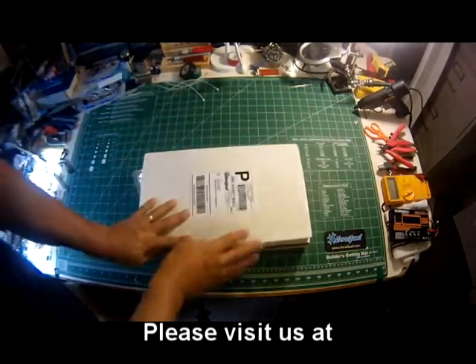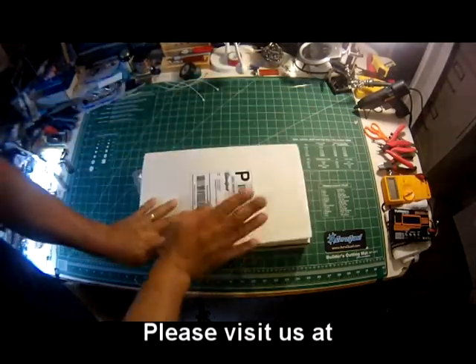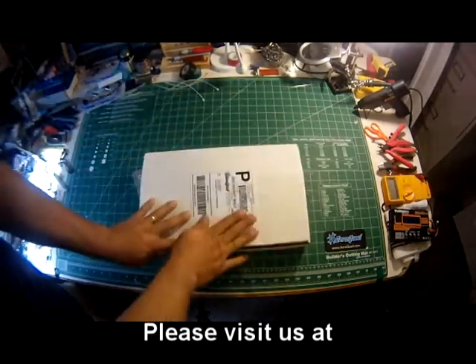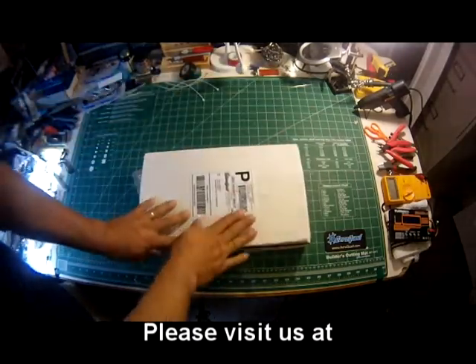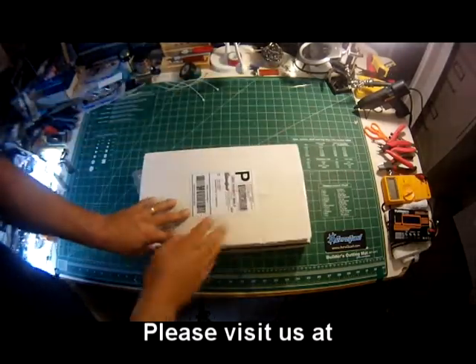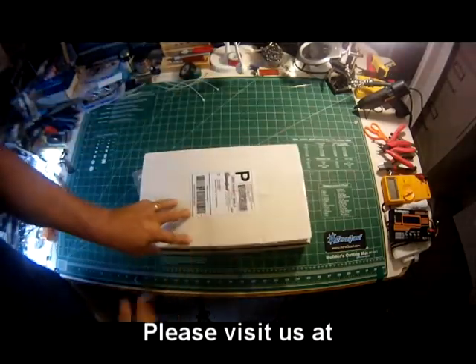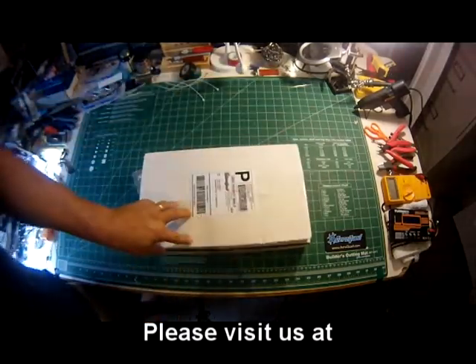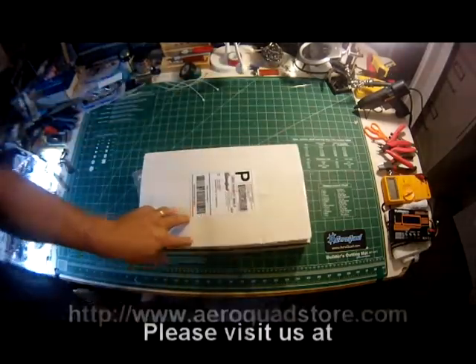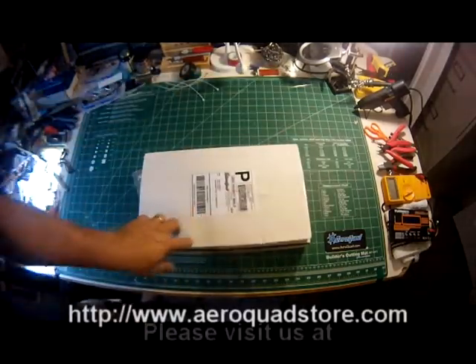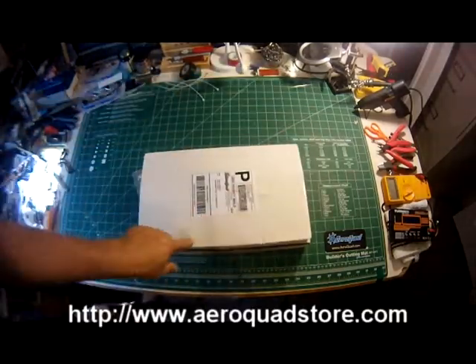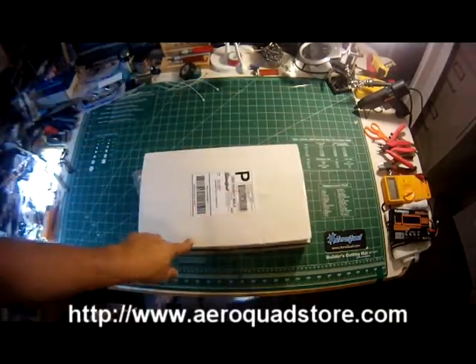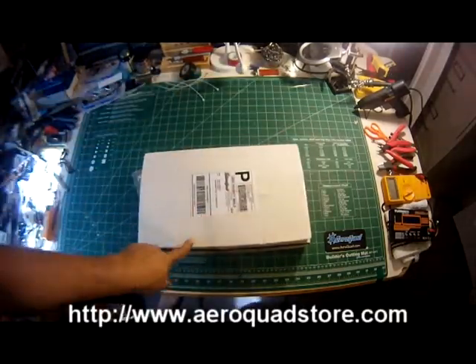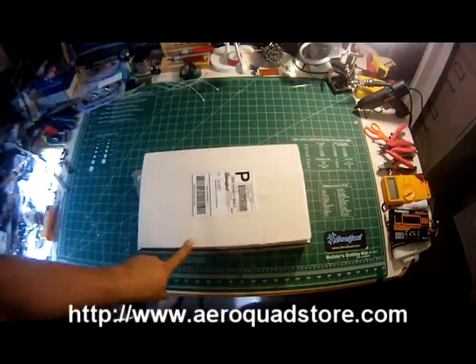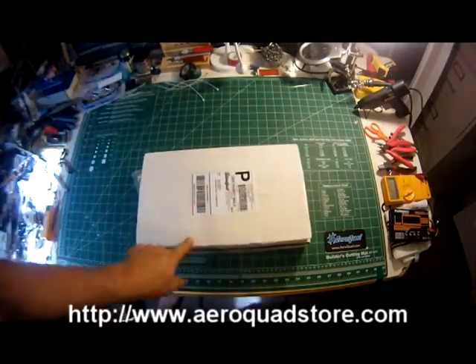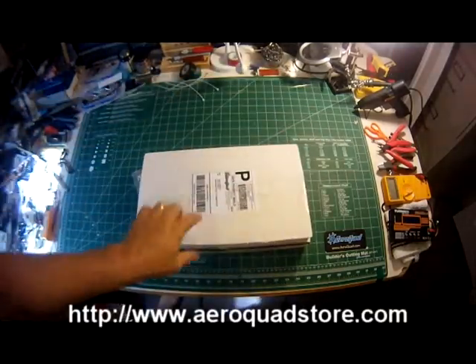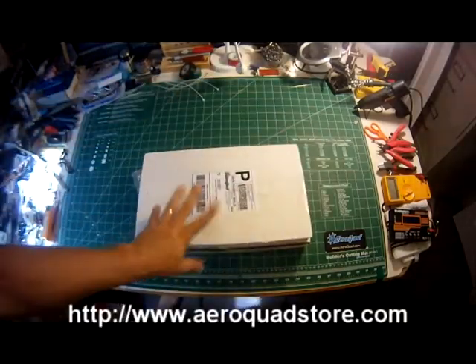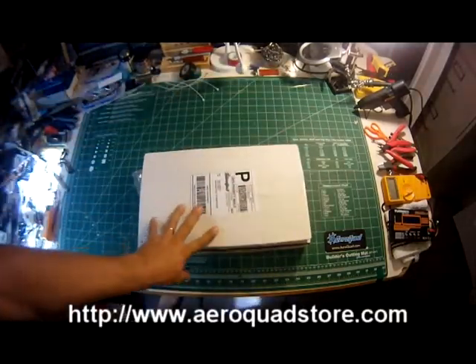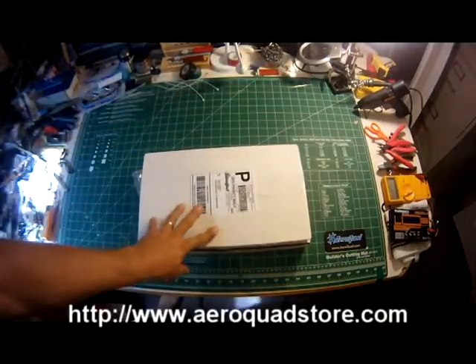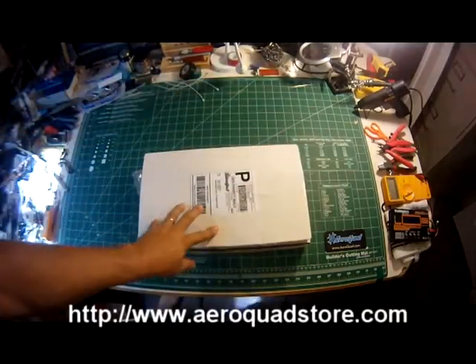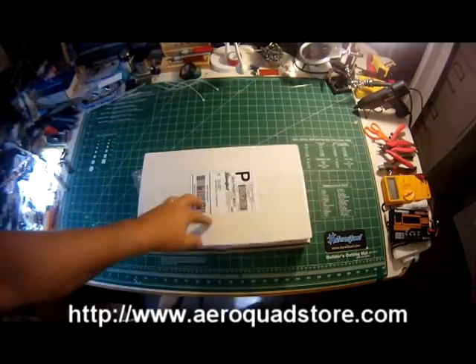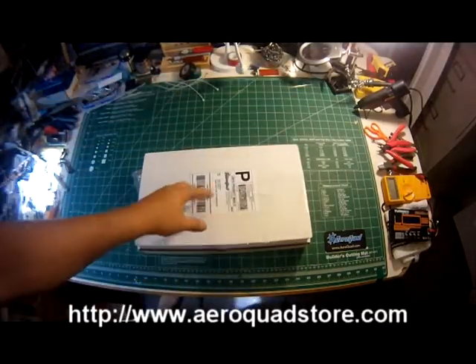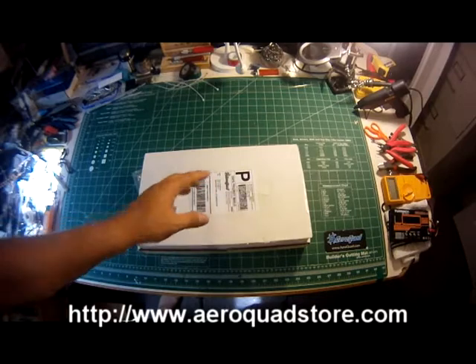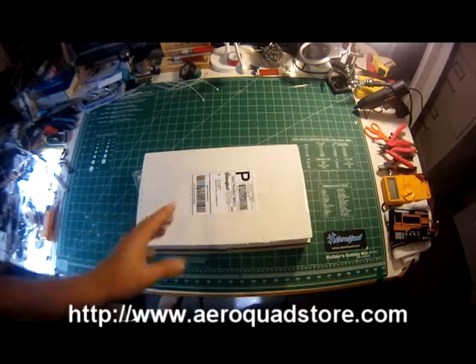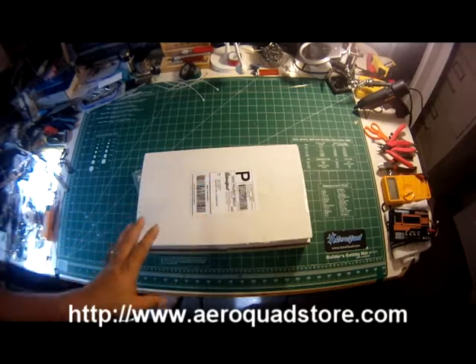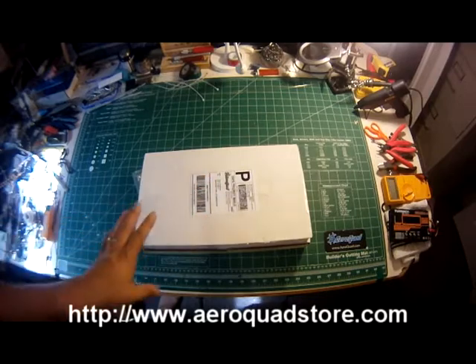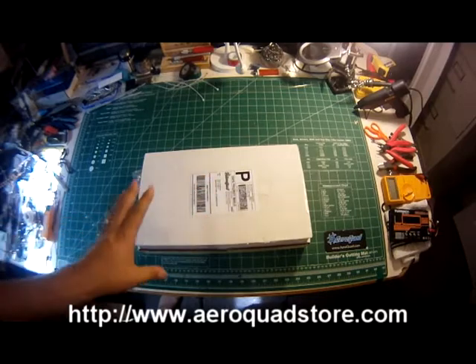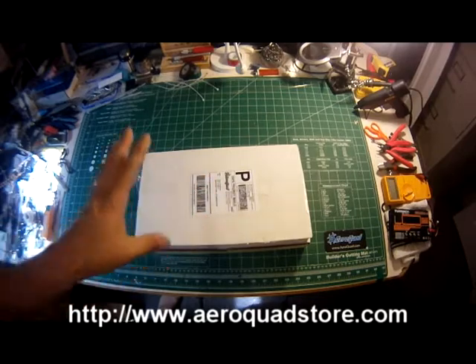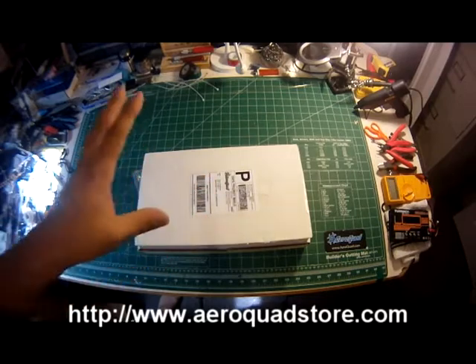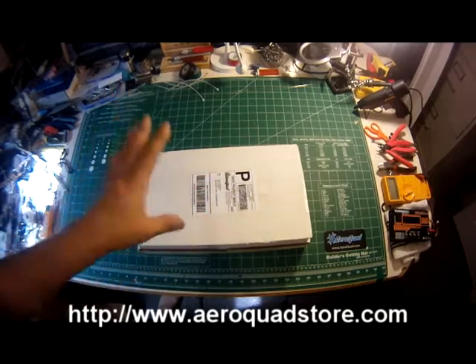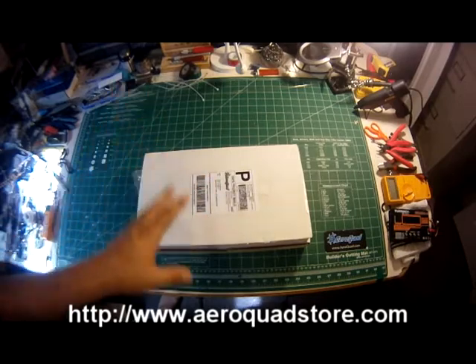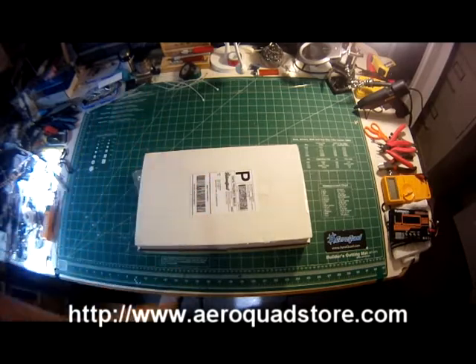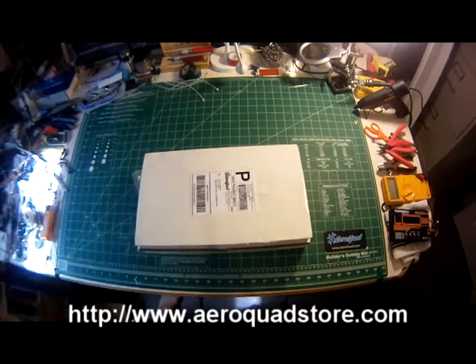Can't wait to start building this guys. This looks awesome. Really lightweight, really durable.